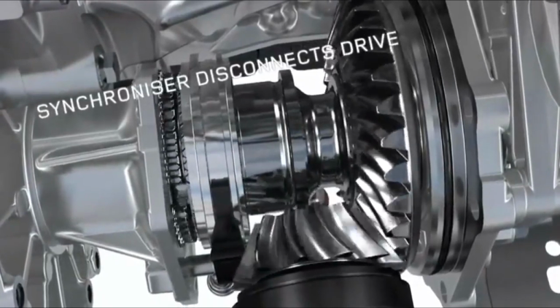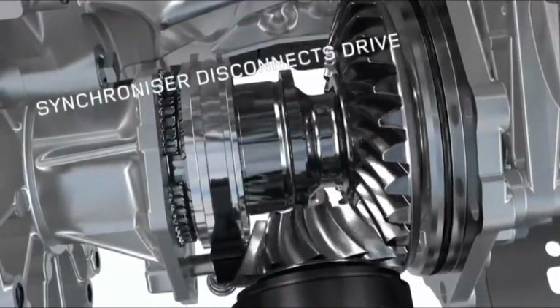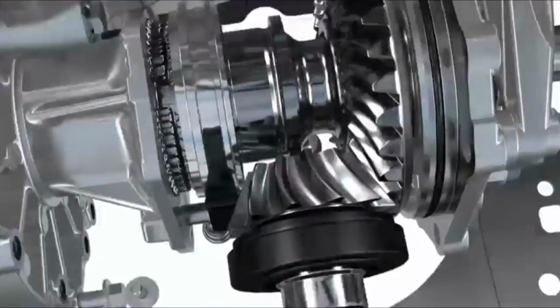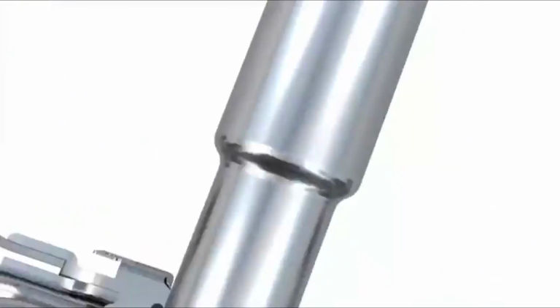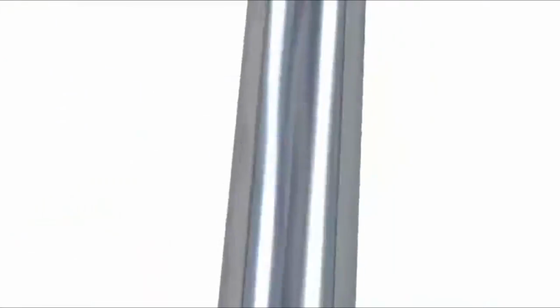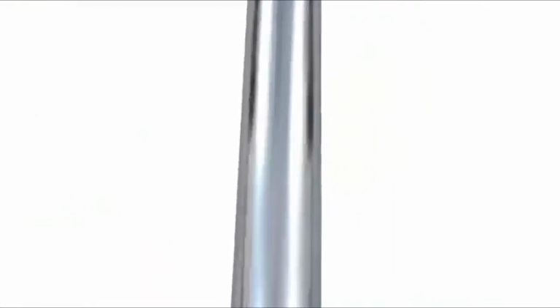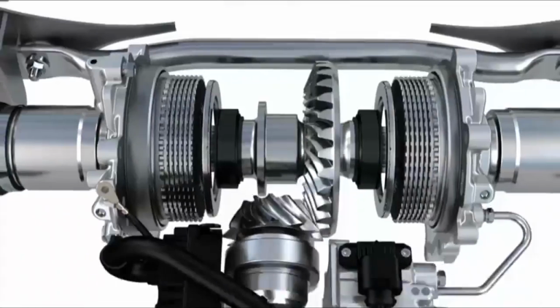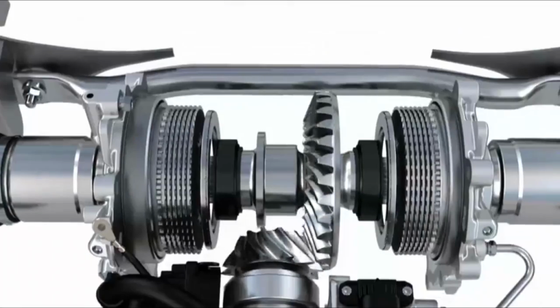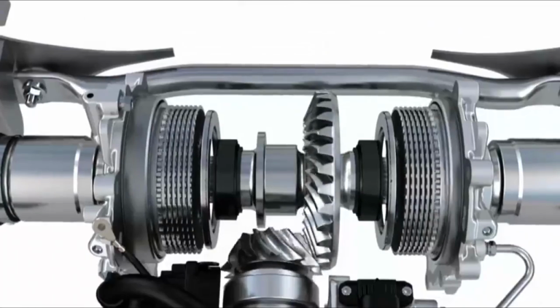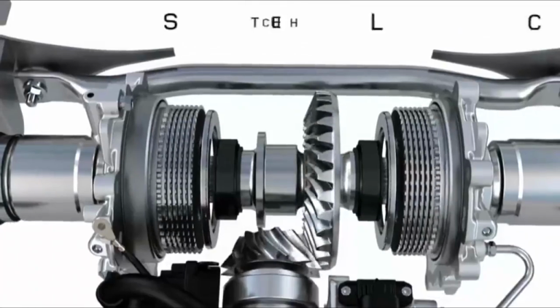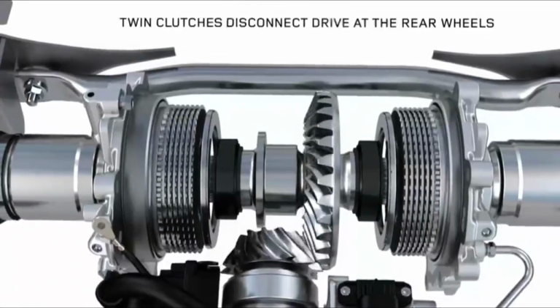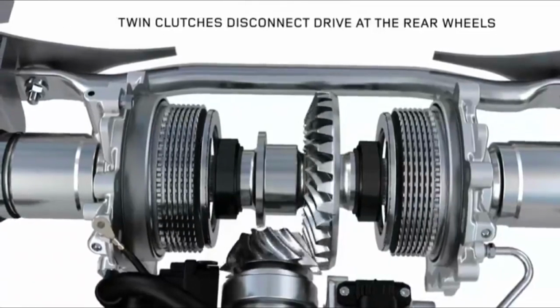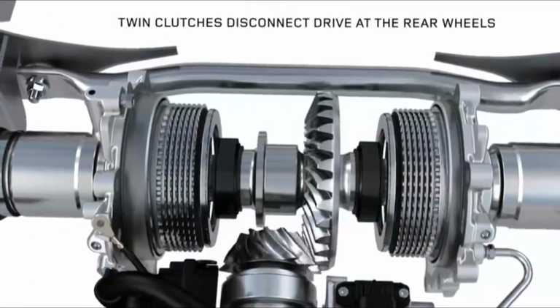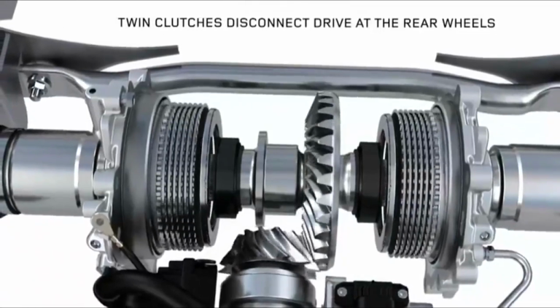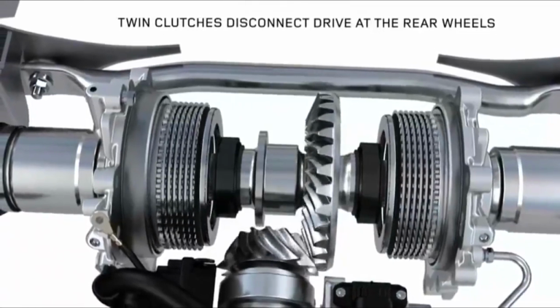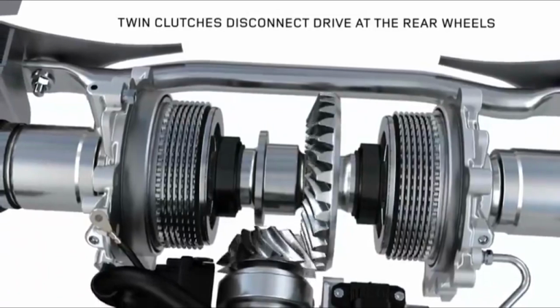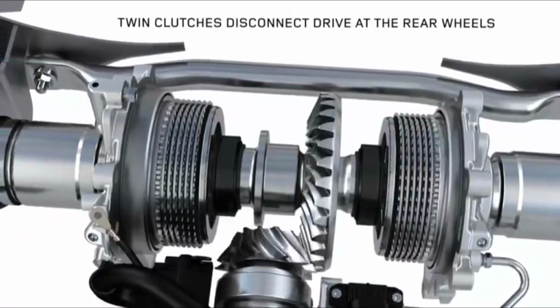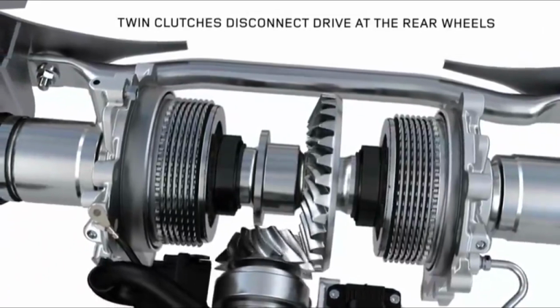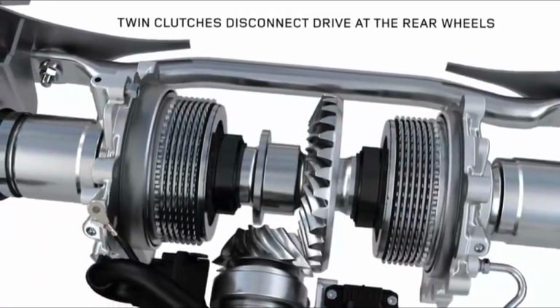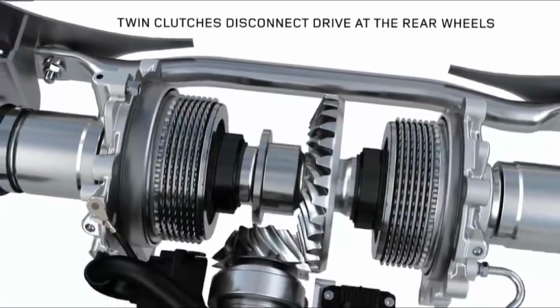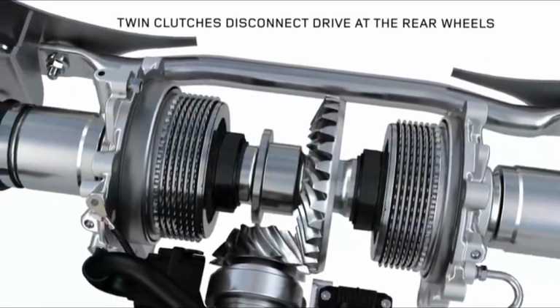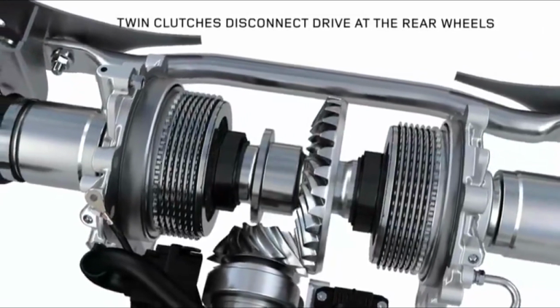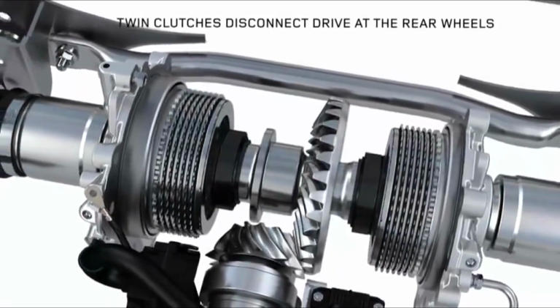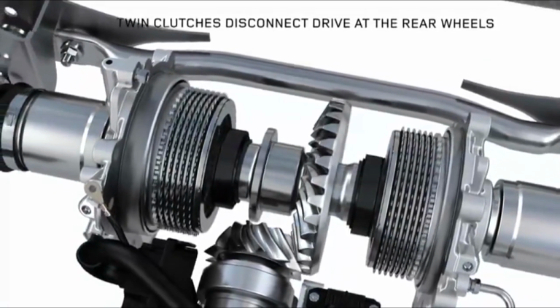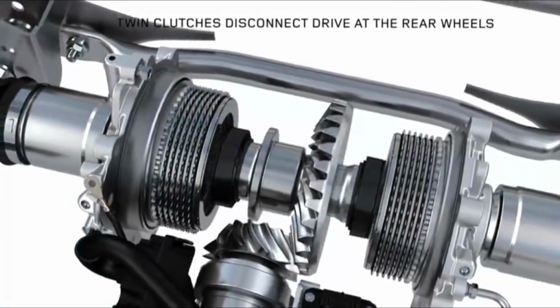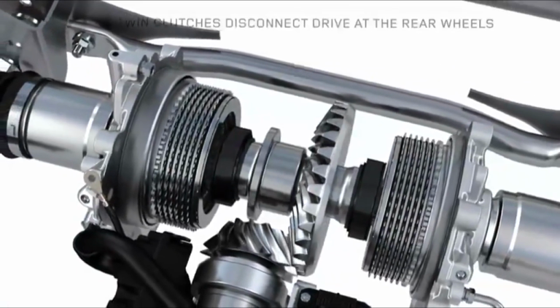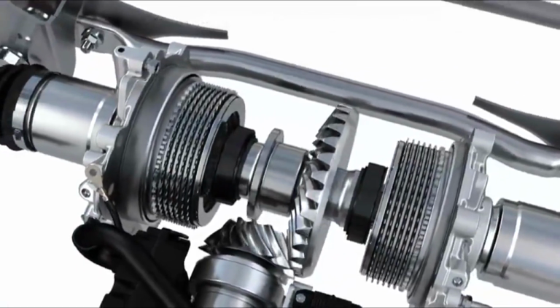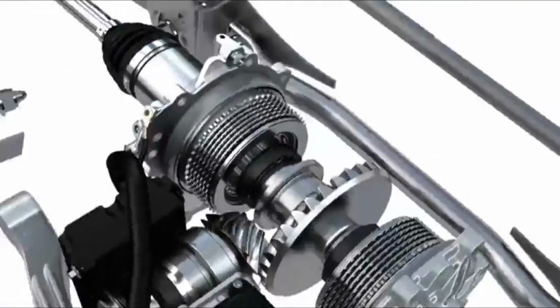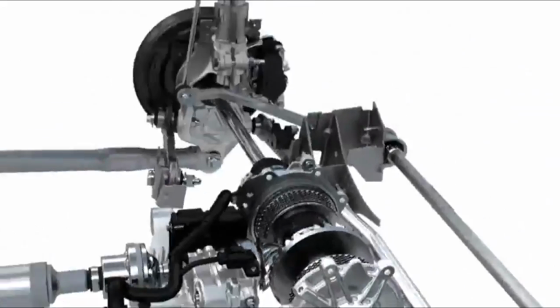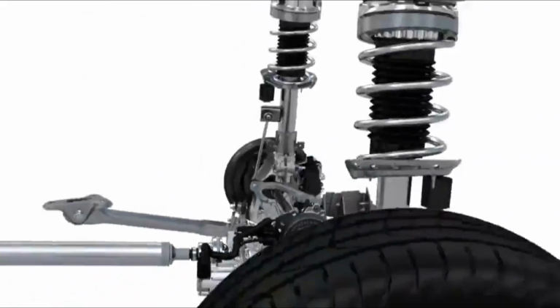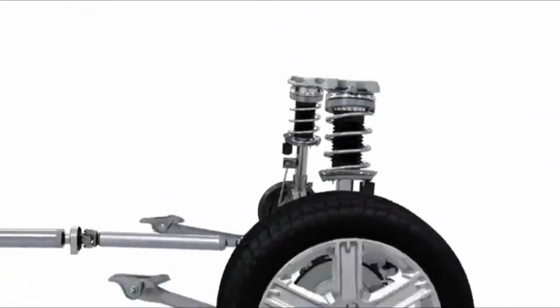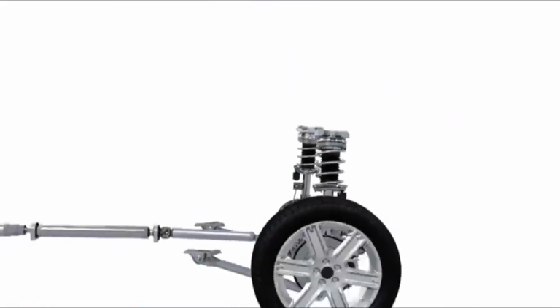In the rear drive unit, instead of having a differential we have twin clutches, which allow us to disconnect the drive at the rear wheels.